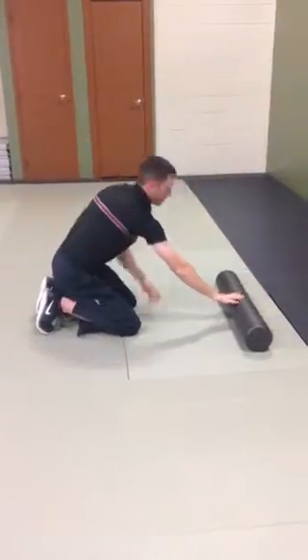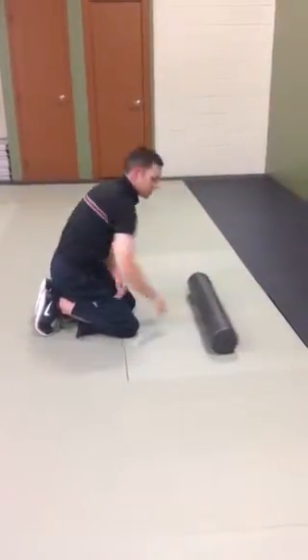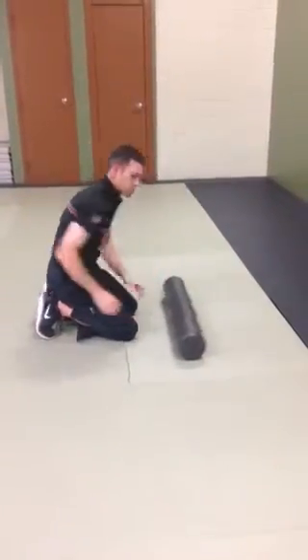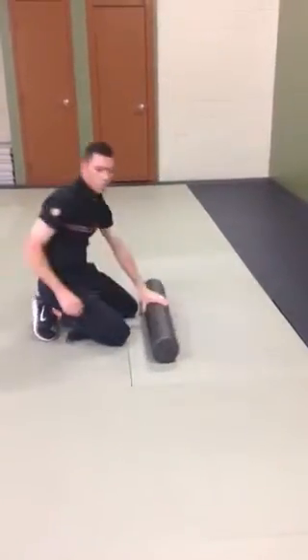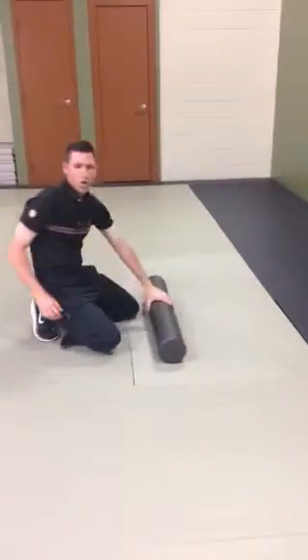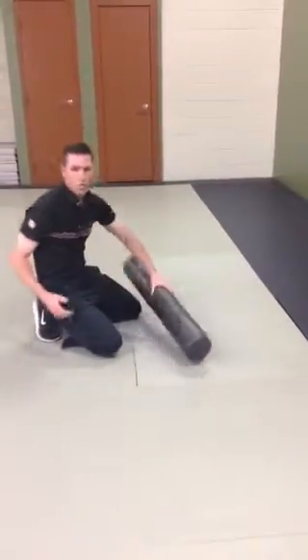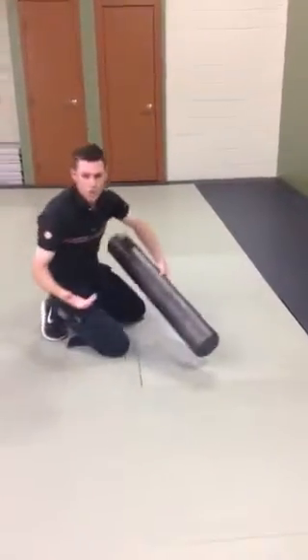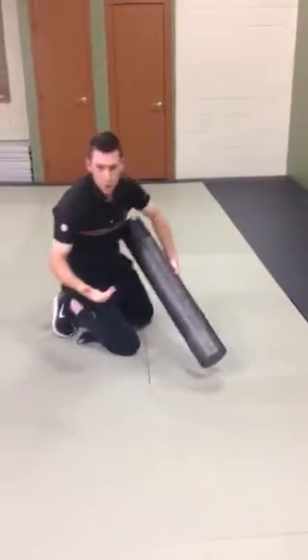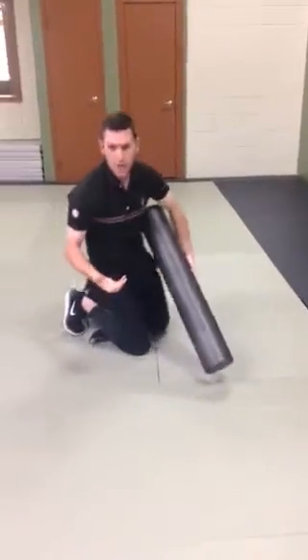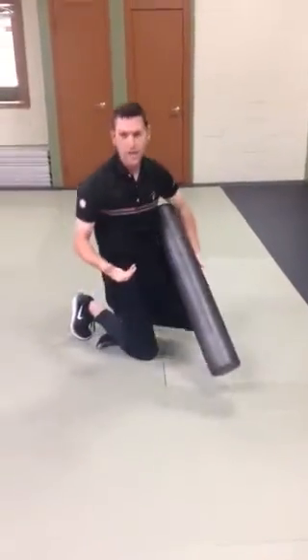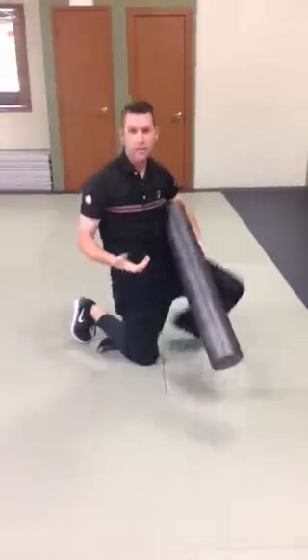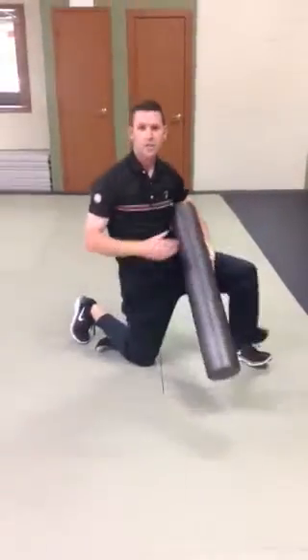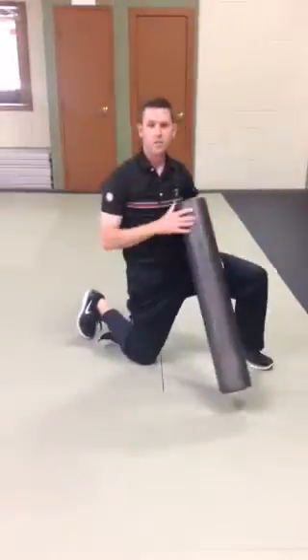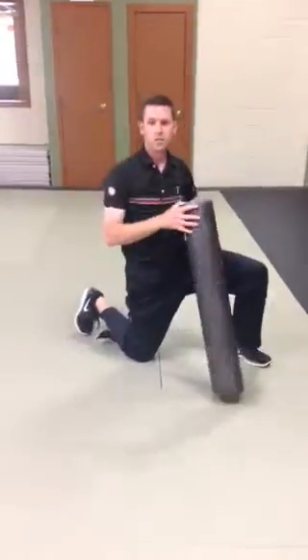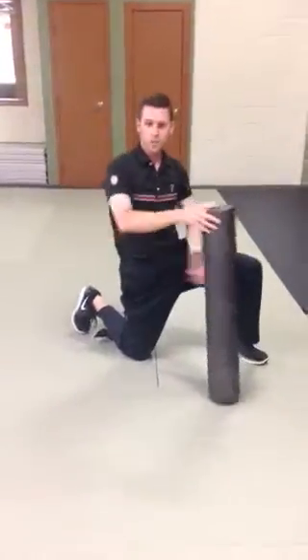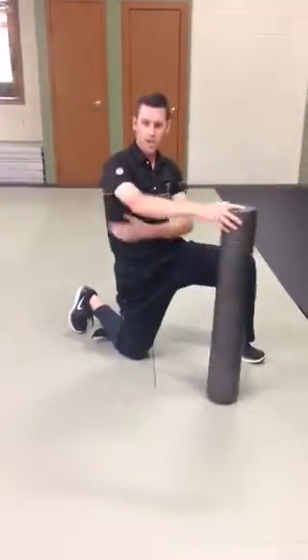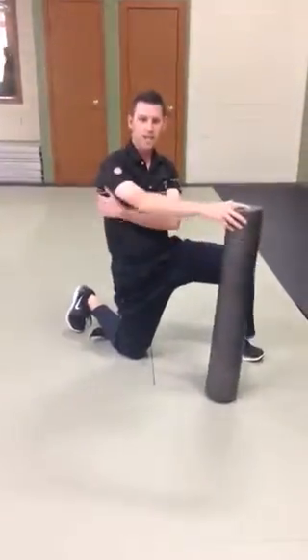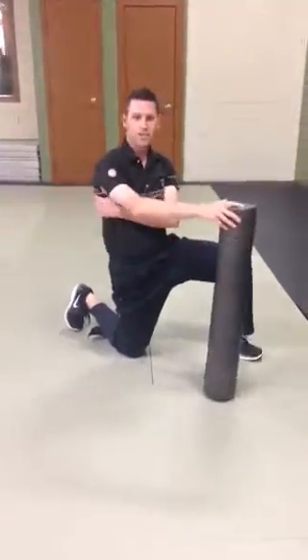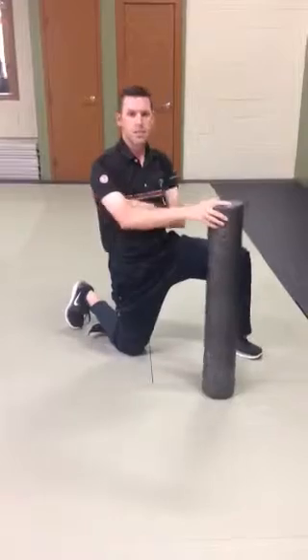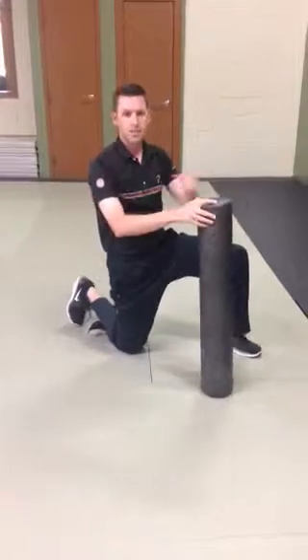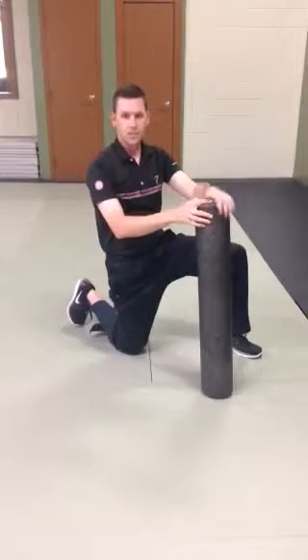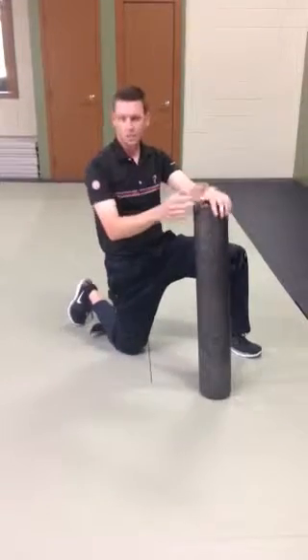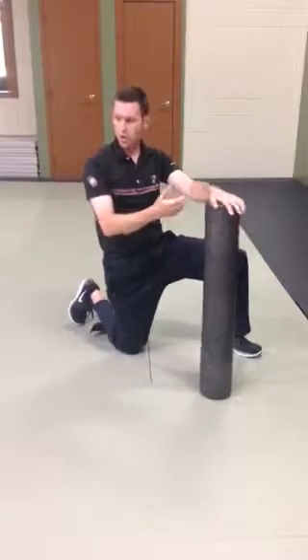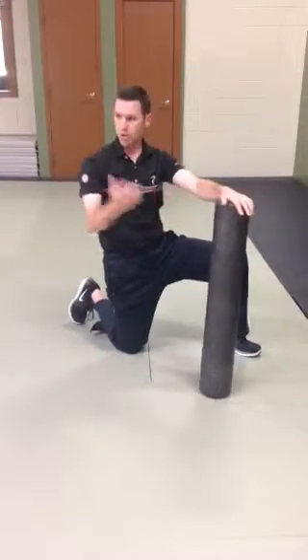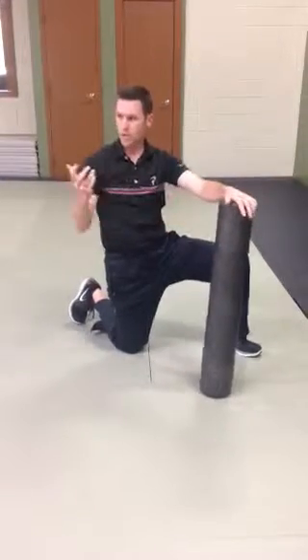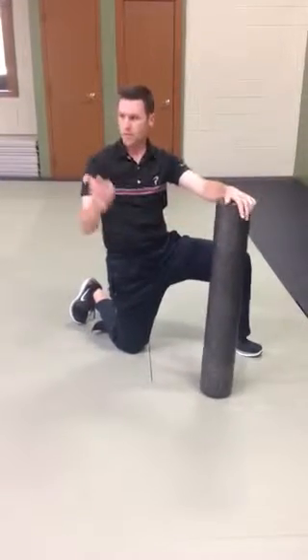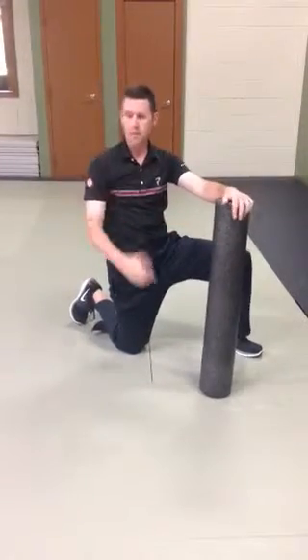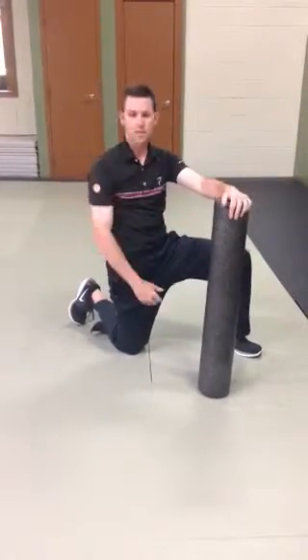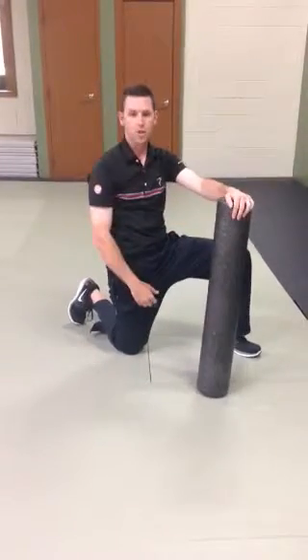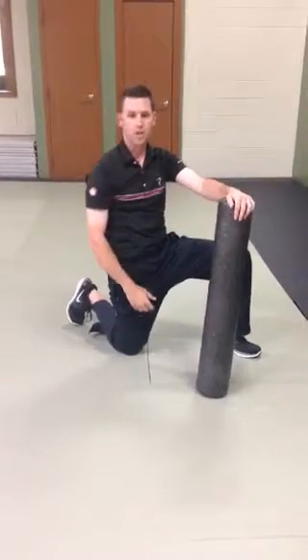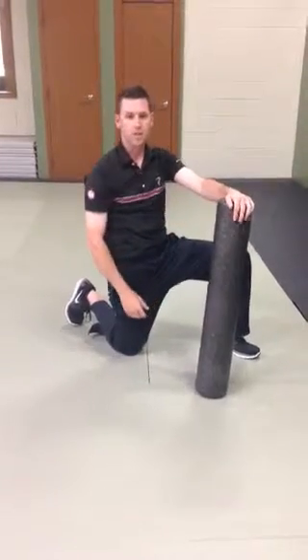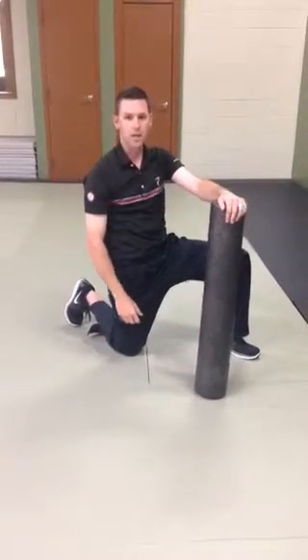So that's one really good way to stretch the lats and work on your turning capabilities all at the same time.